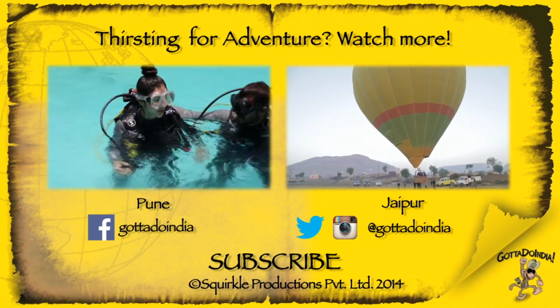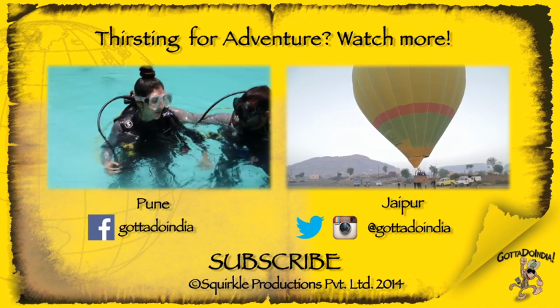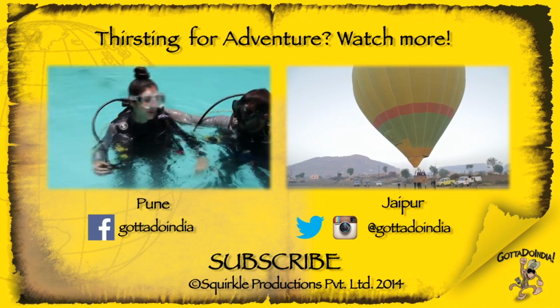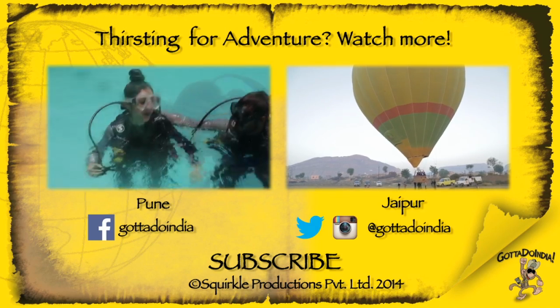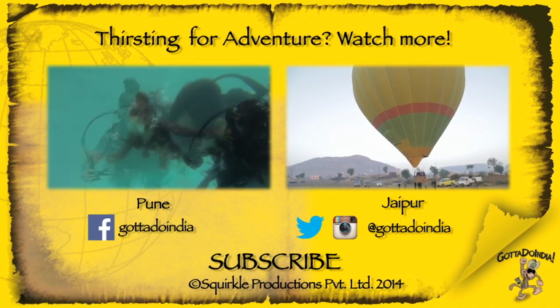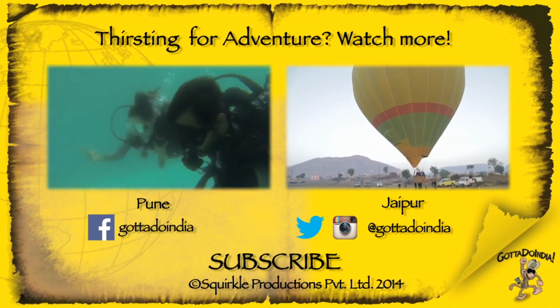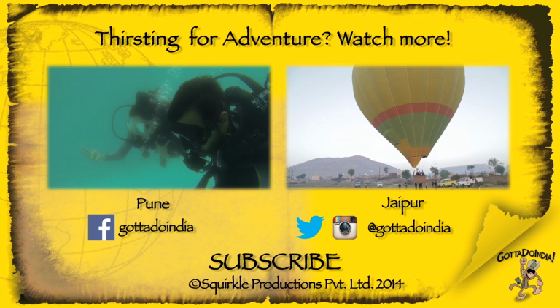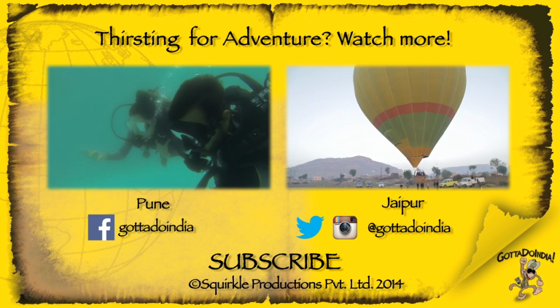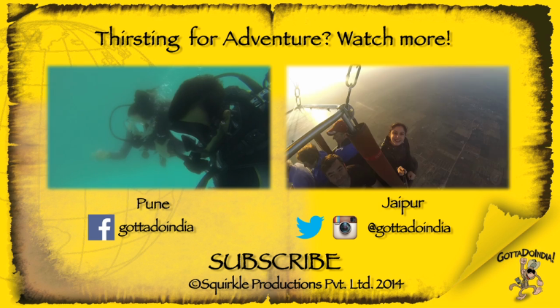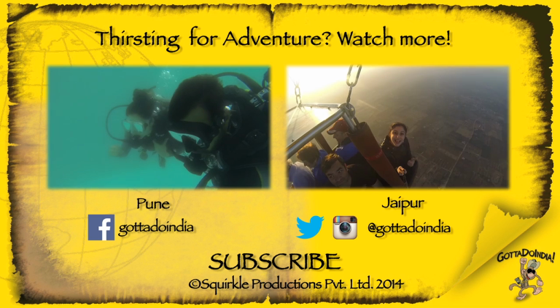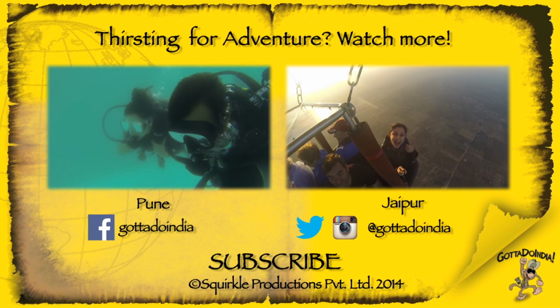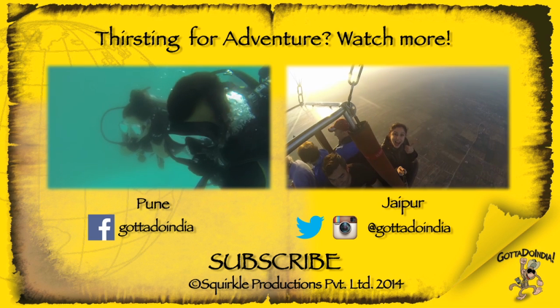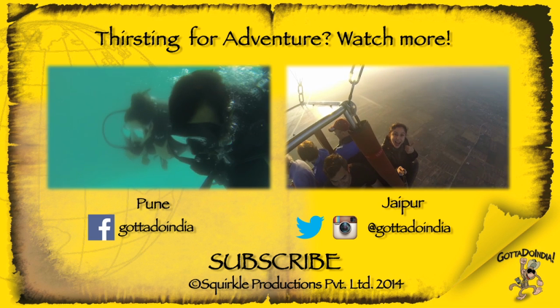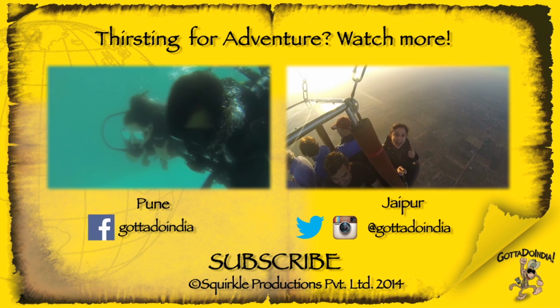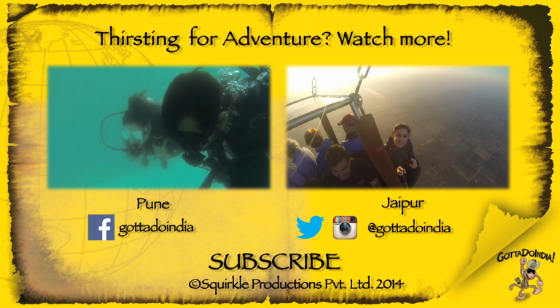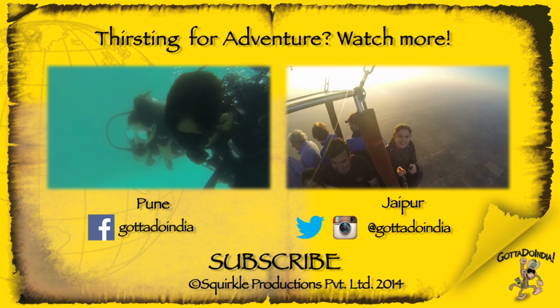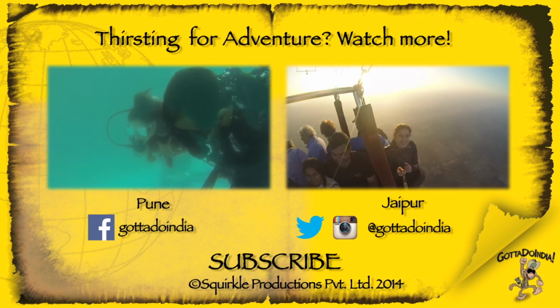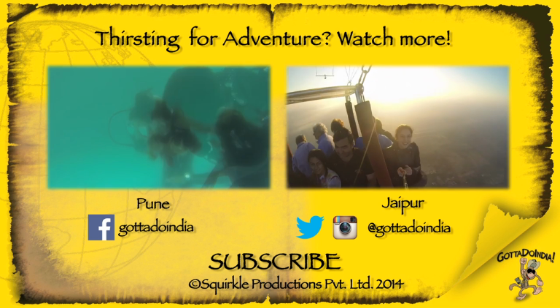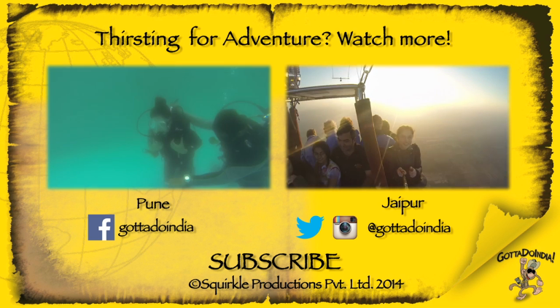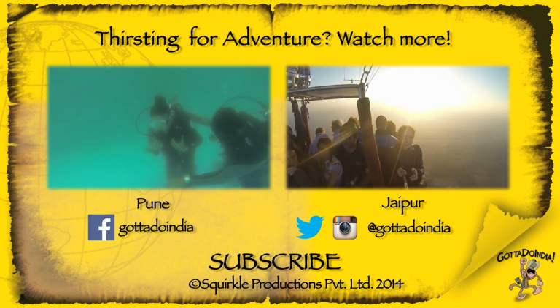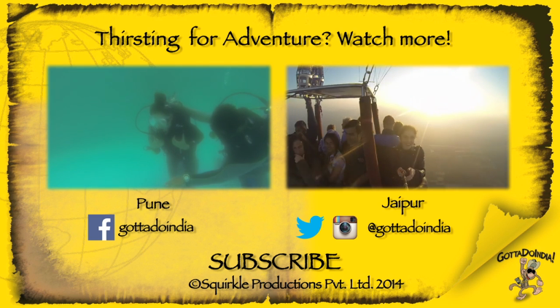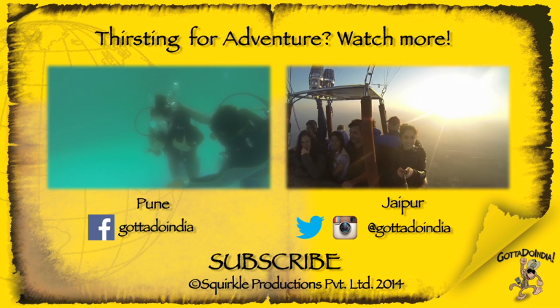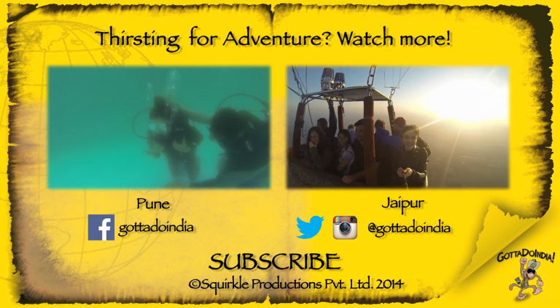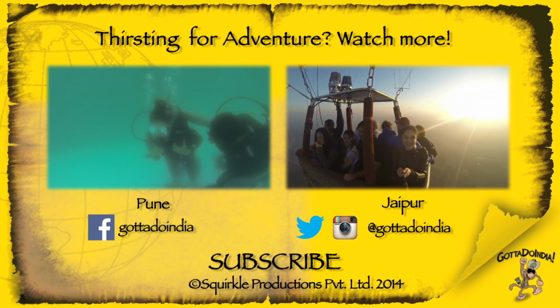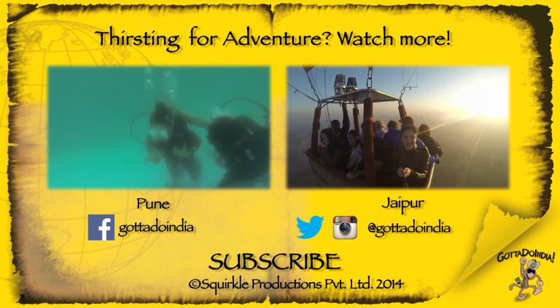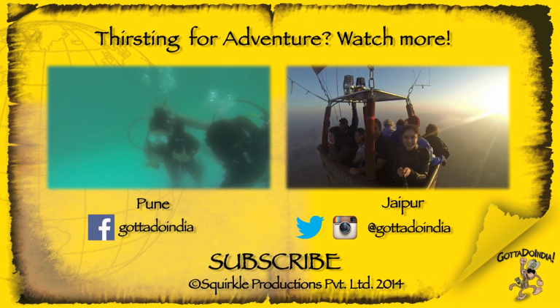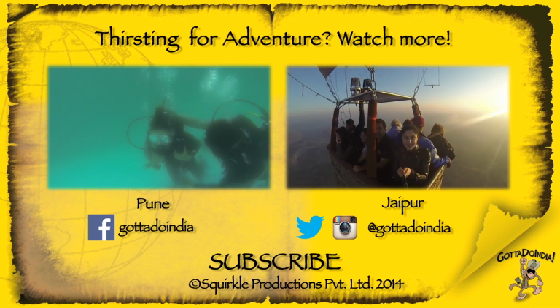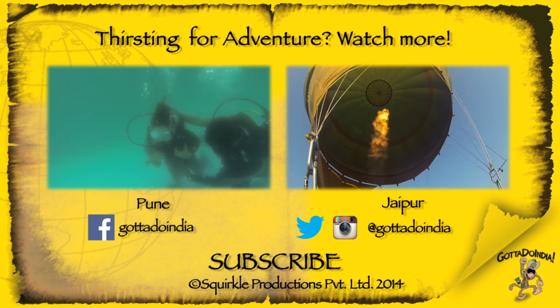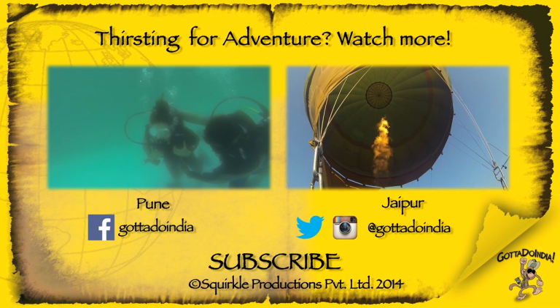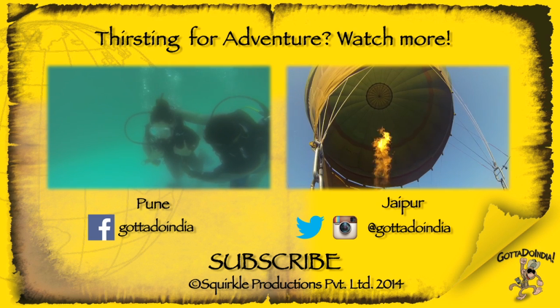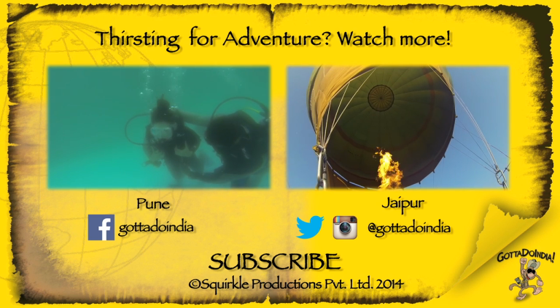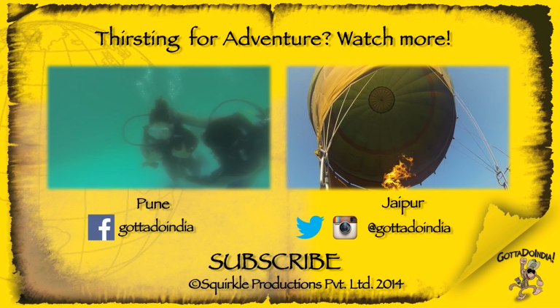So if you like this video, make sure you give it a thumbs up and also subscribe to the channel if you haven't. See you guys, bye.